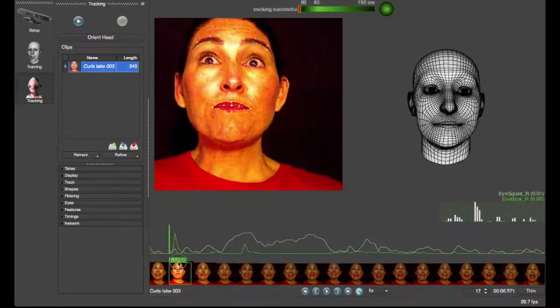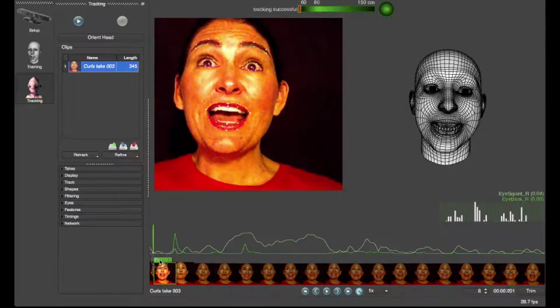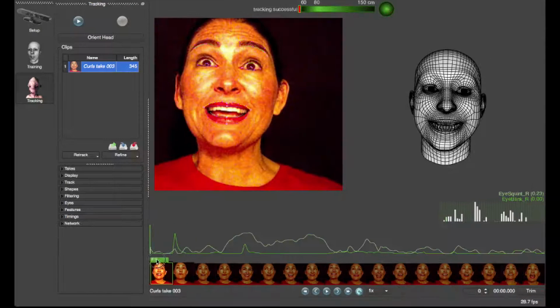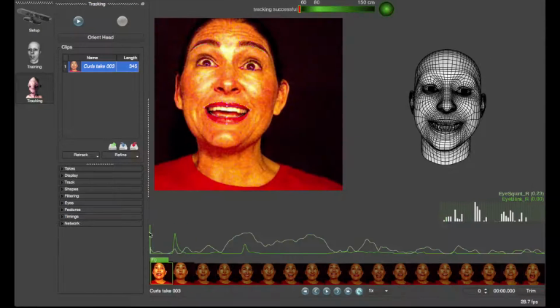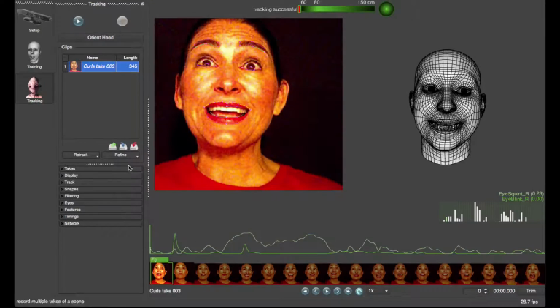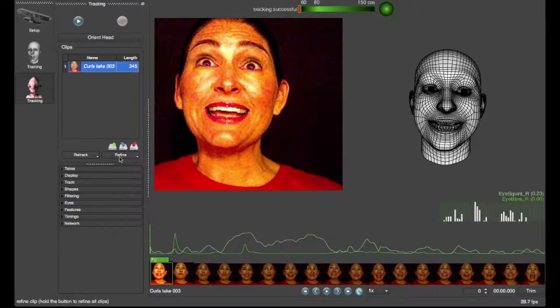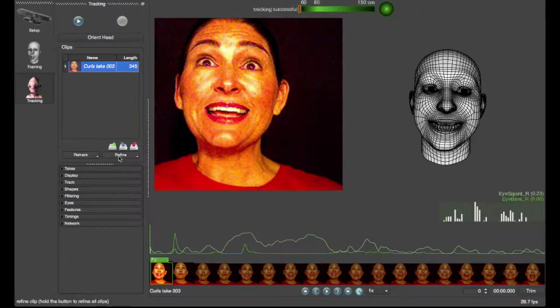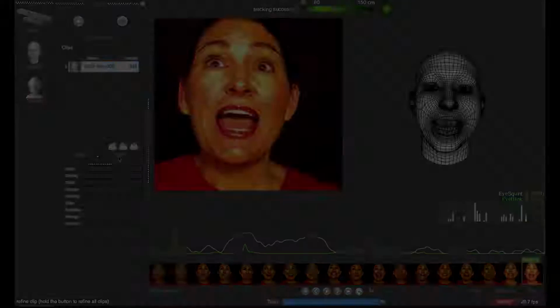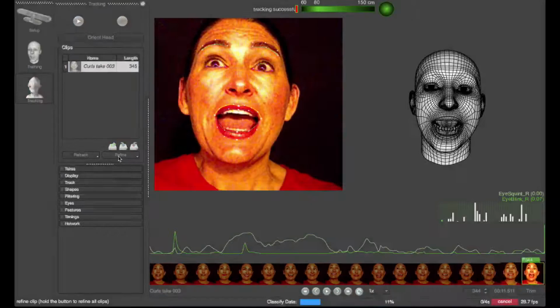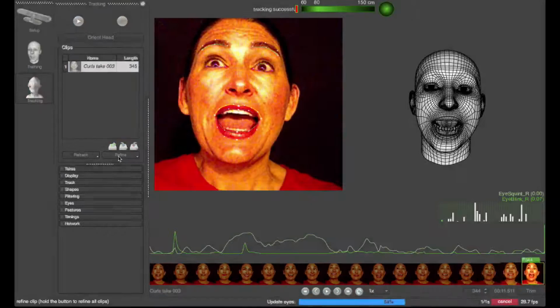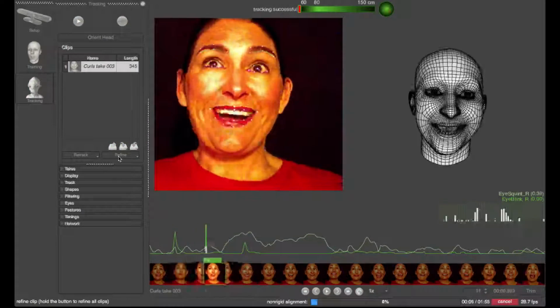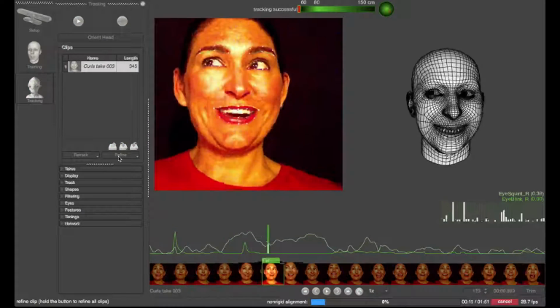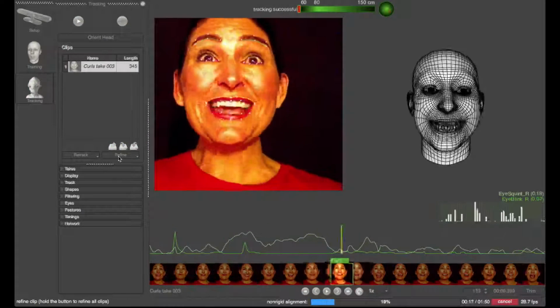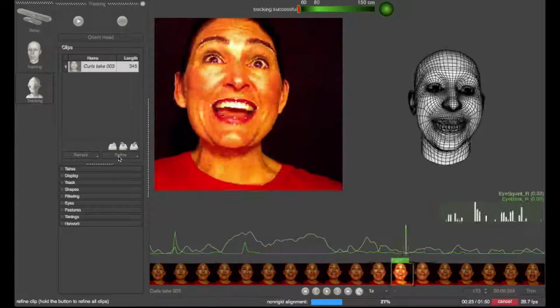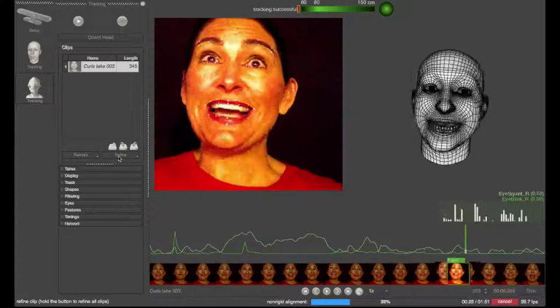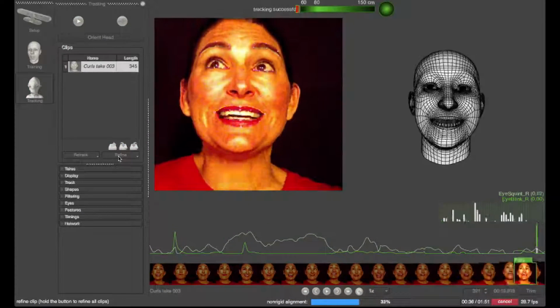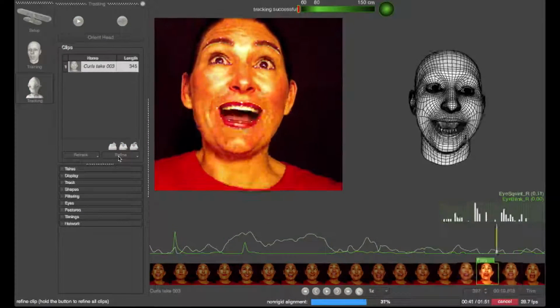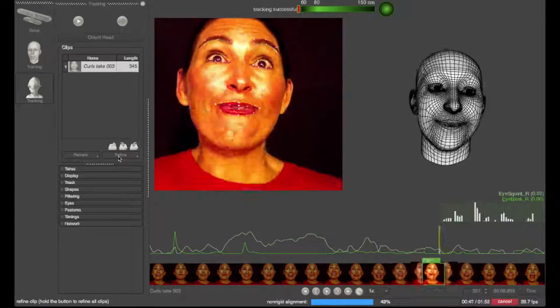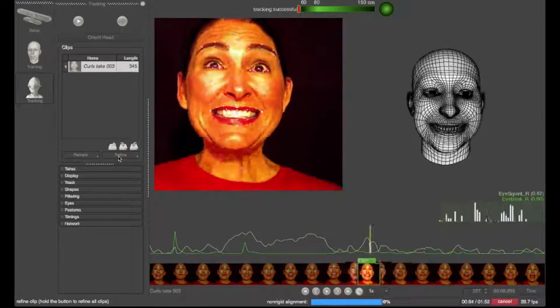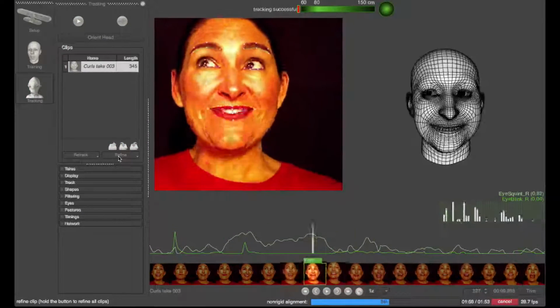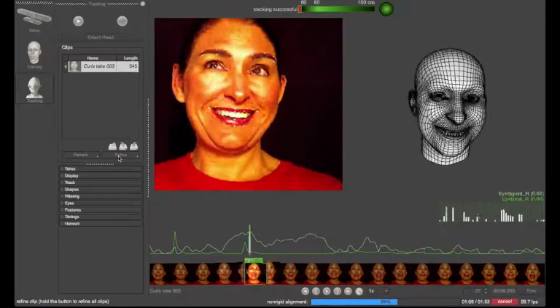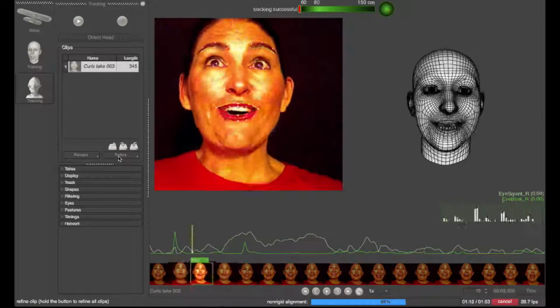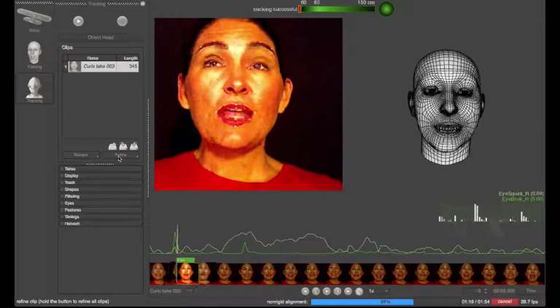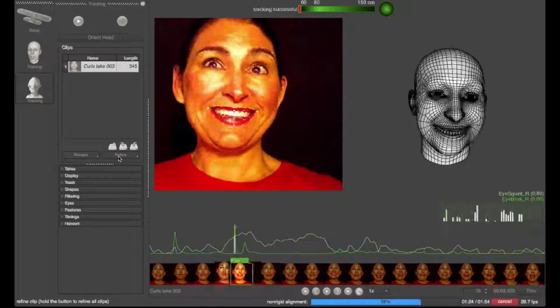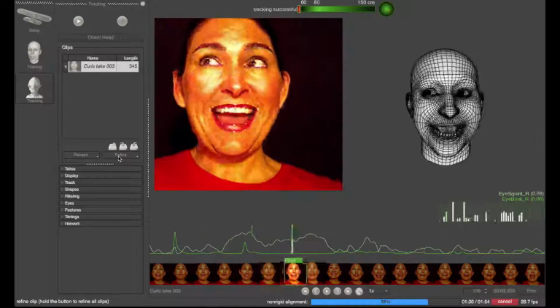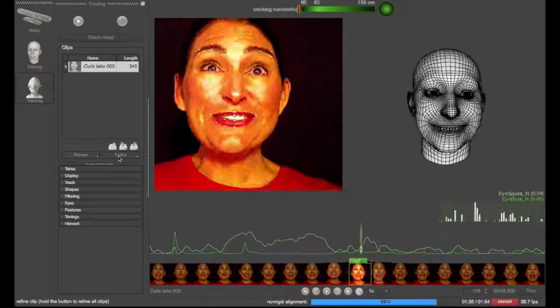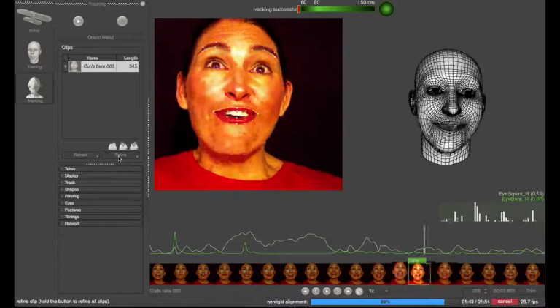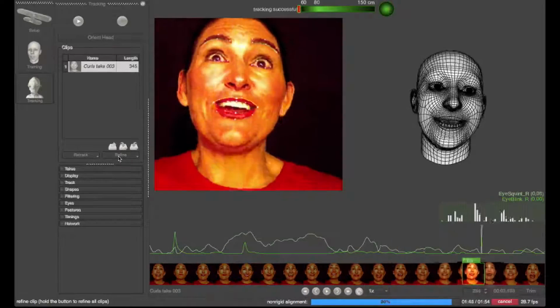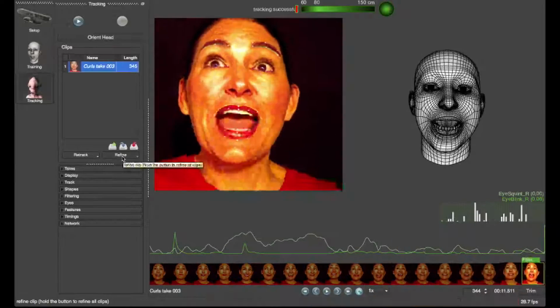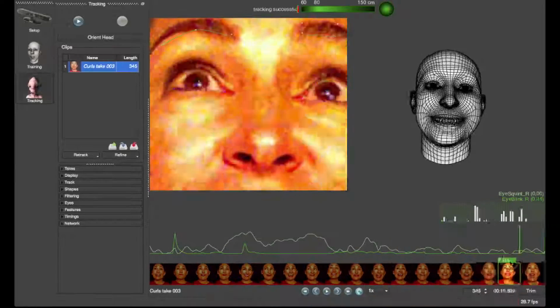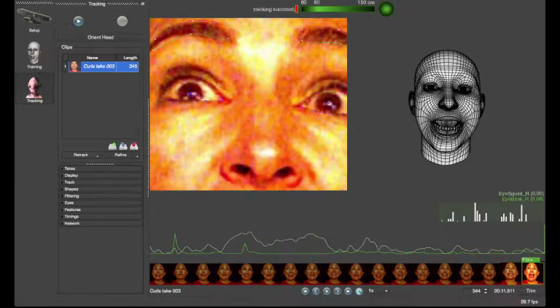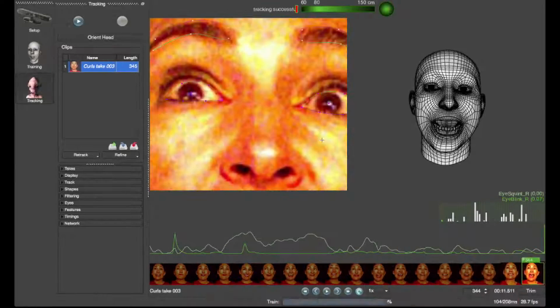Once done, refine the performances and review them for accuracy. Feel free to do this several times until the marker tracking is very good.